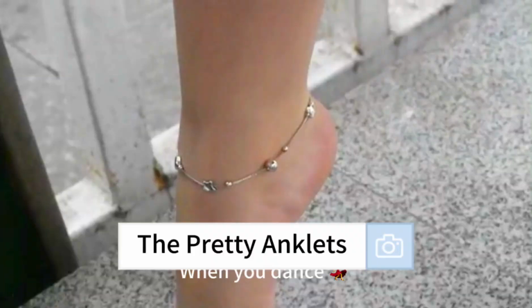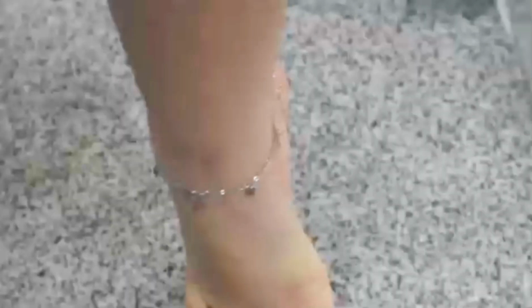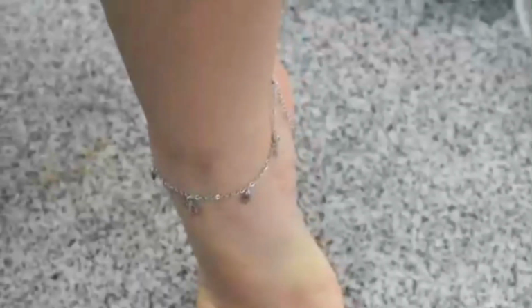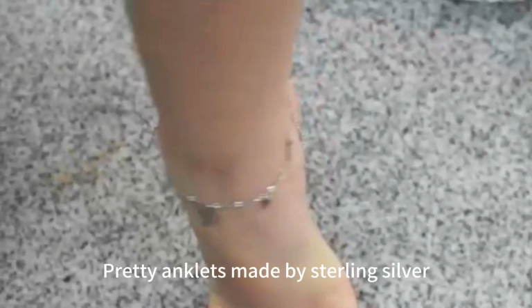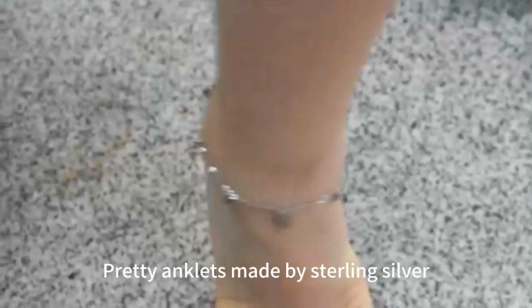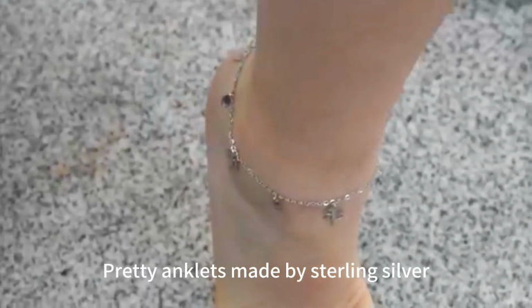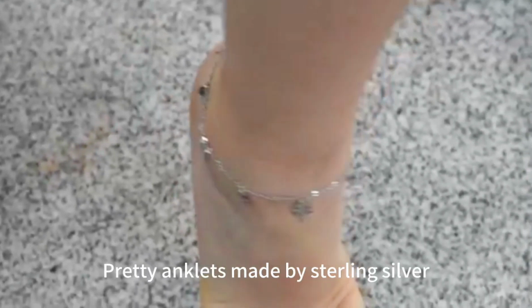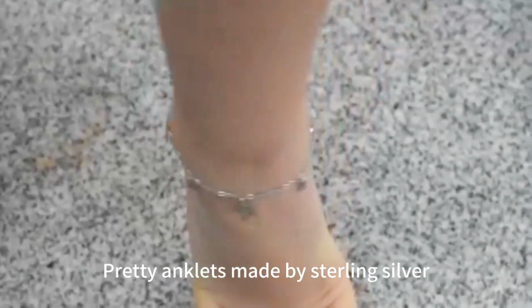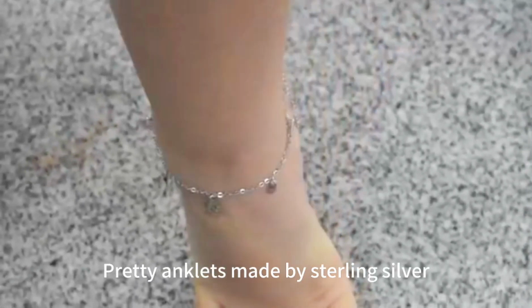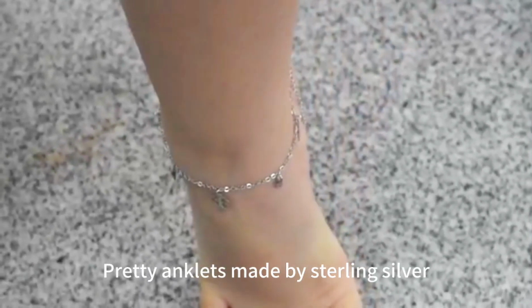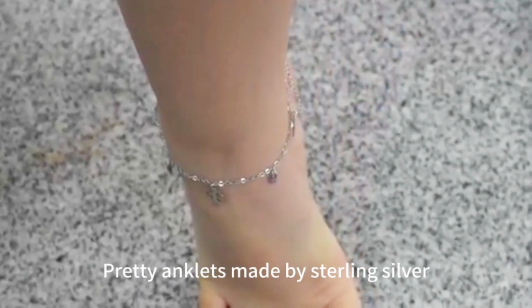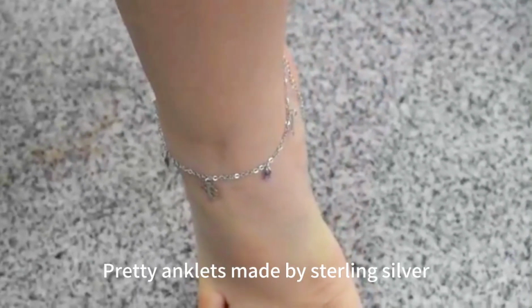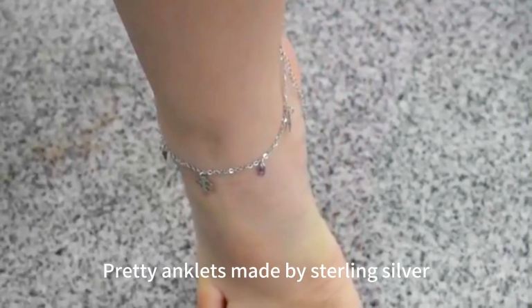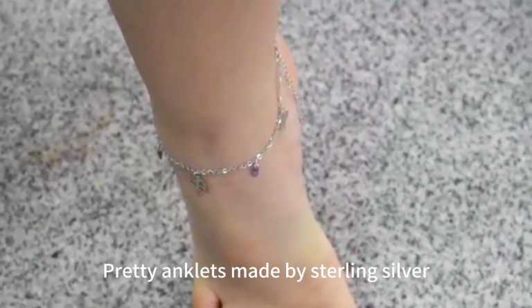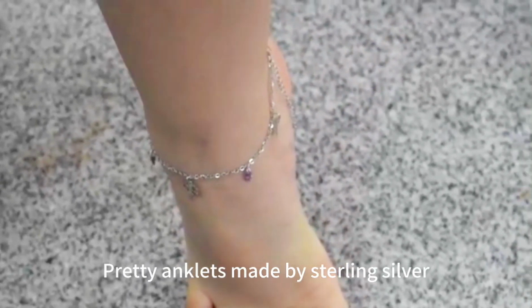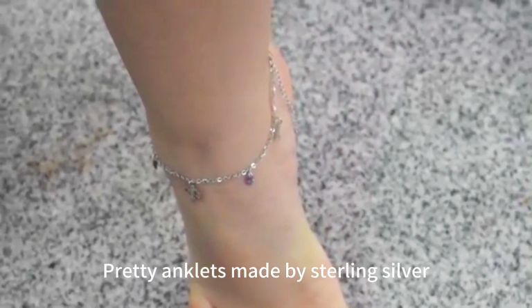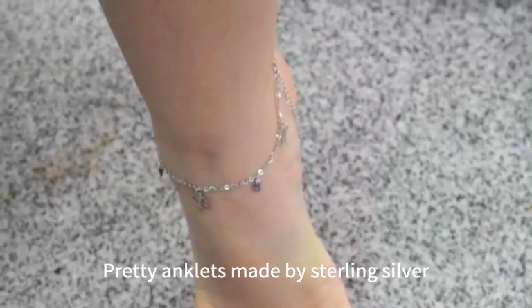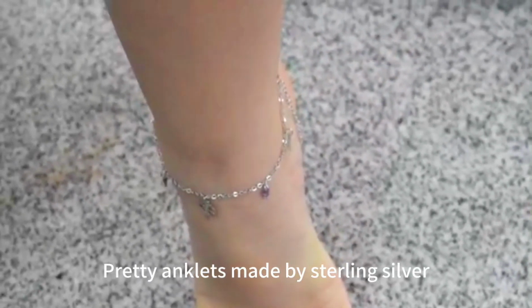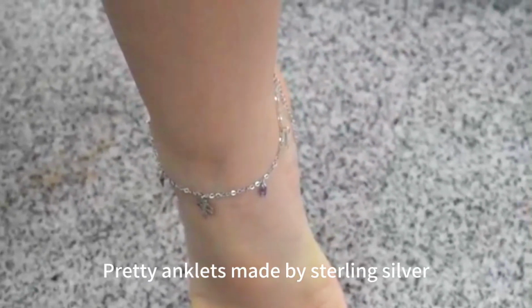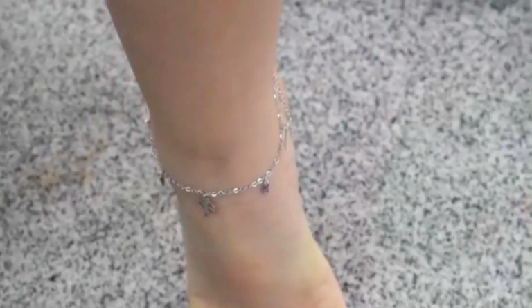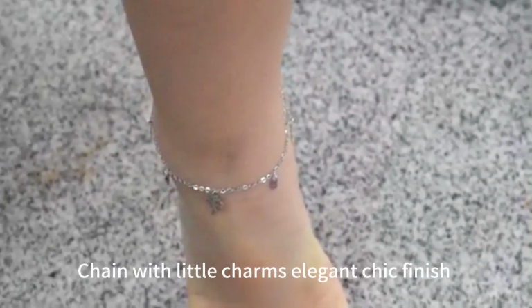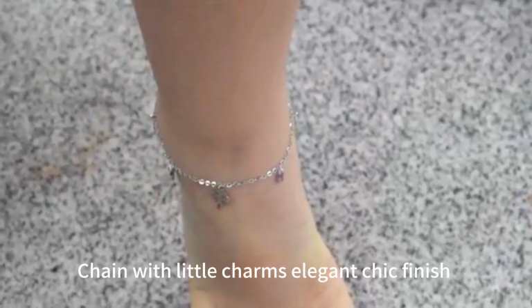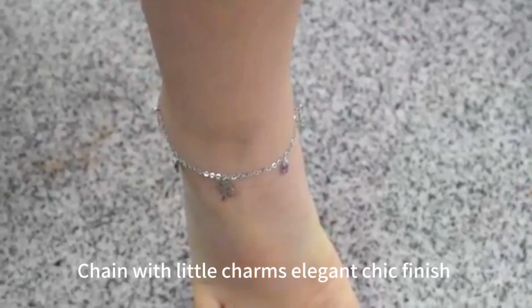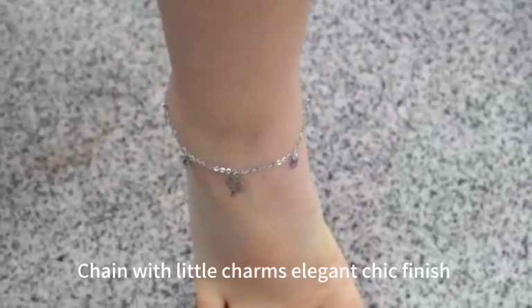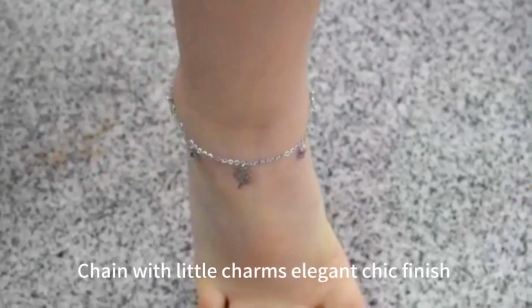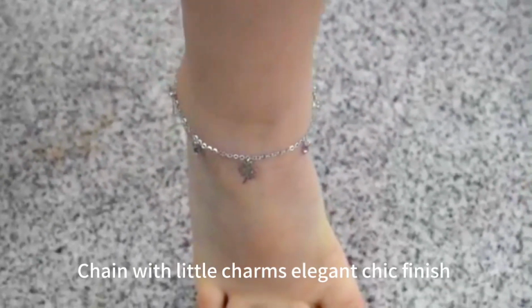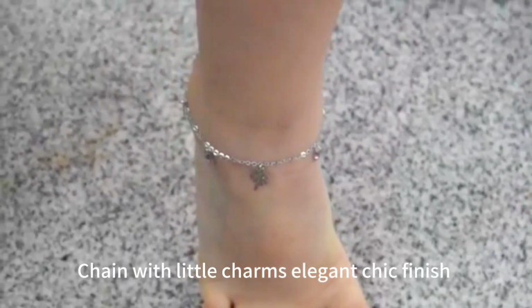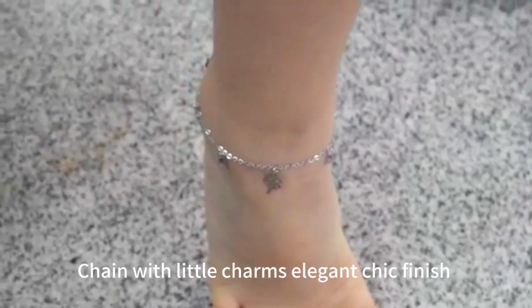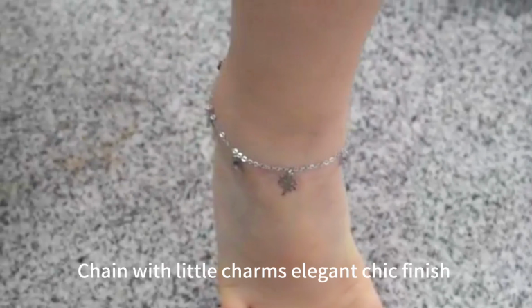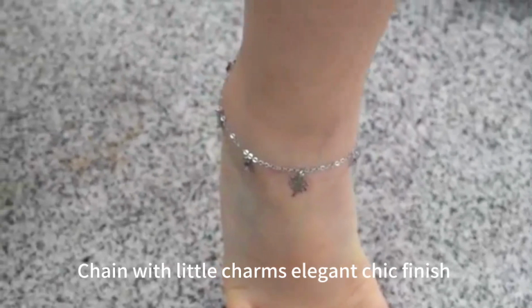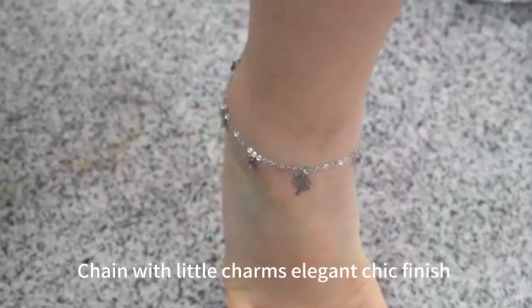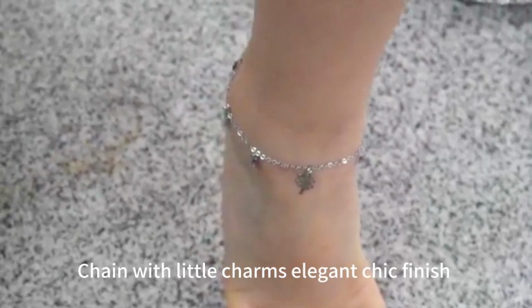Pretty anklets made by sterling silver. Chain with little charms, elegant chic finish.